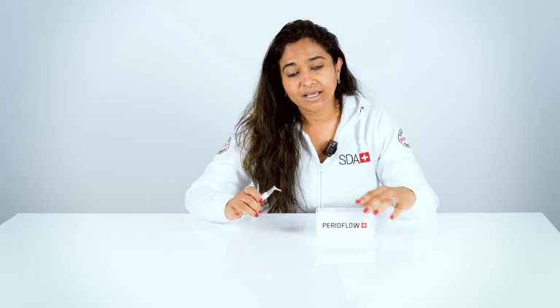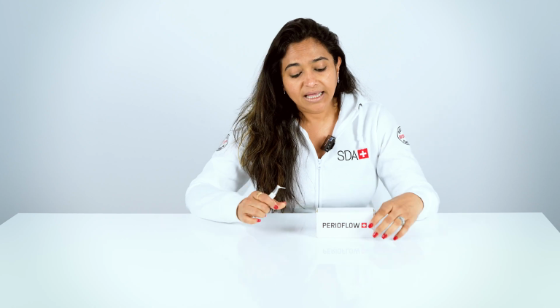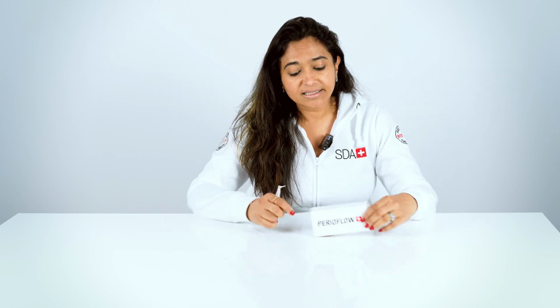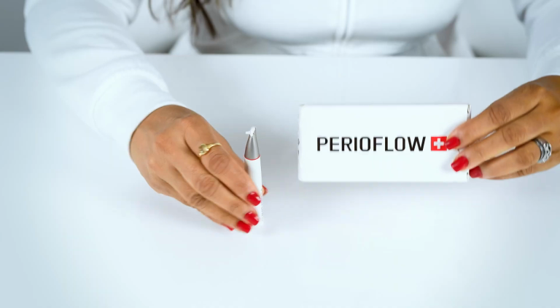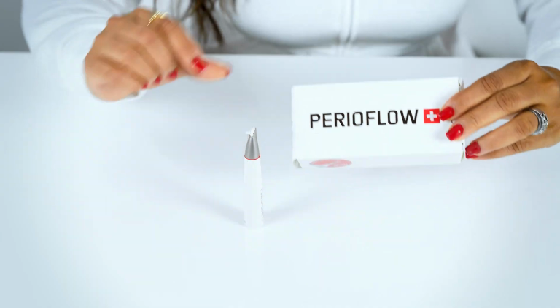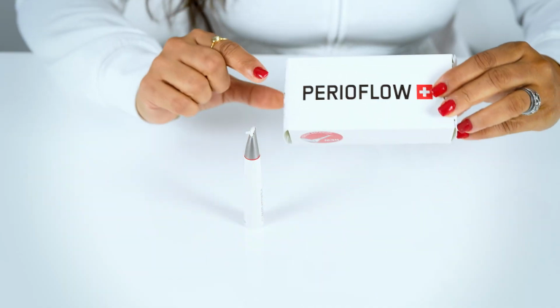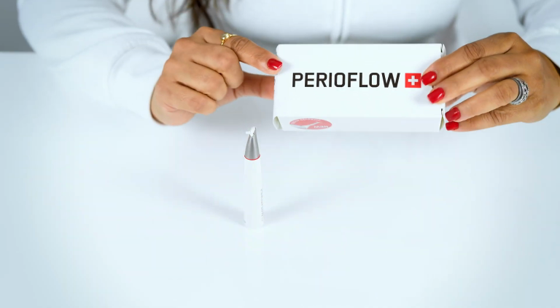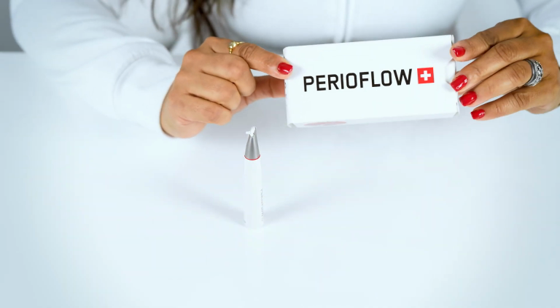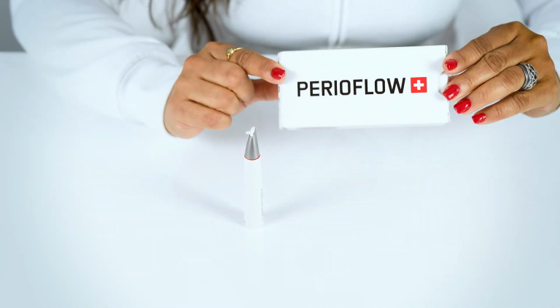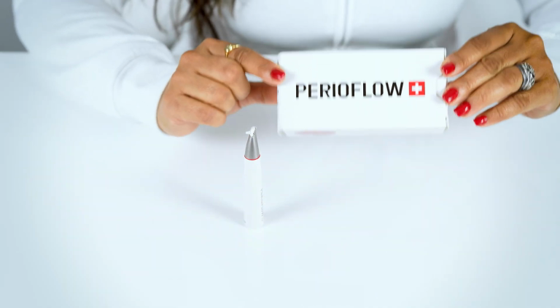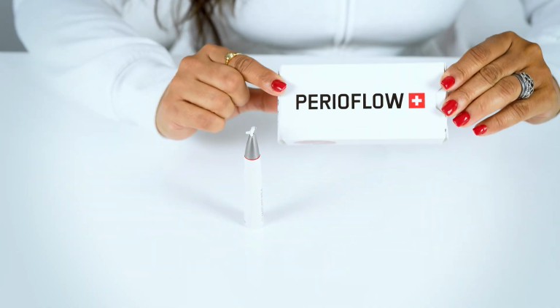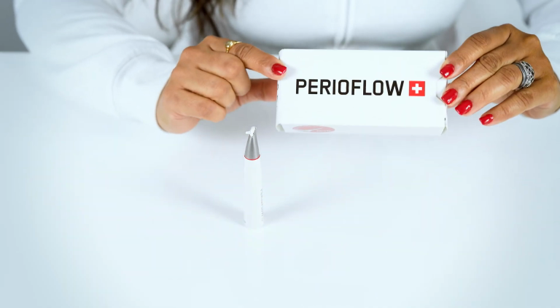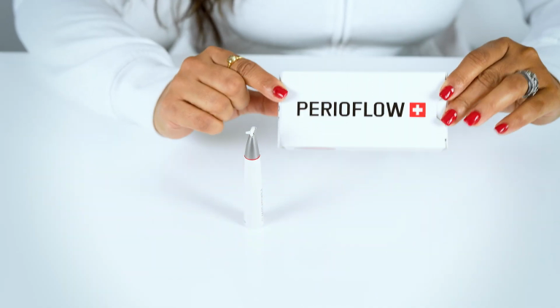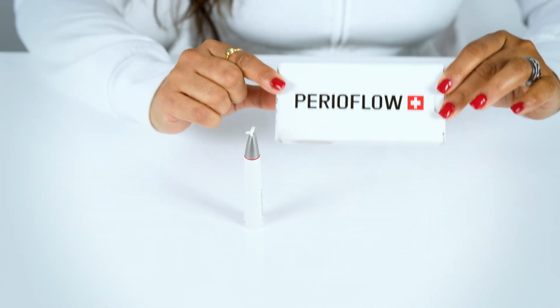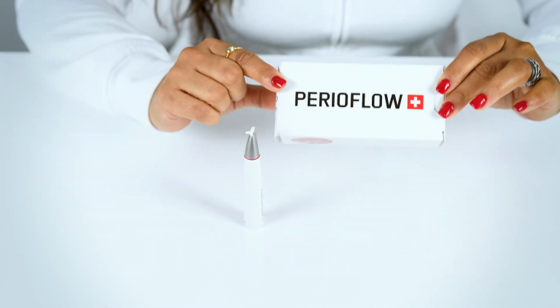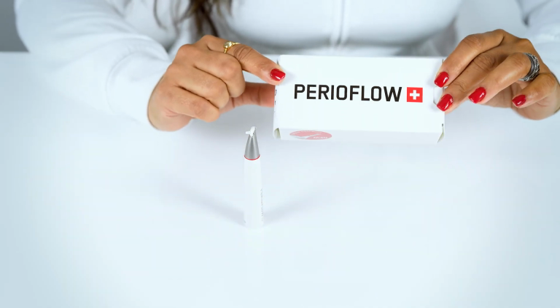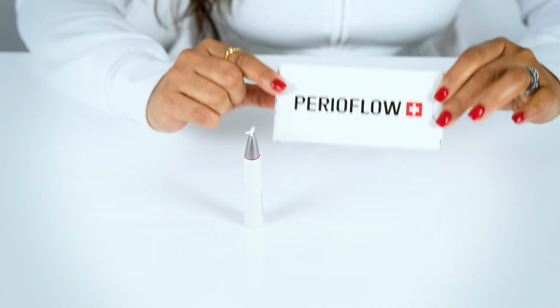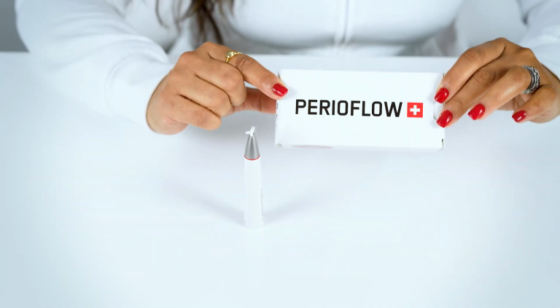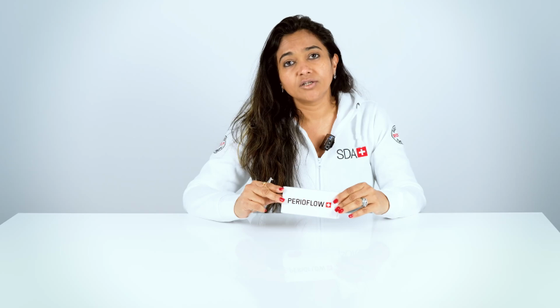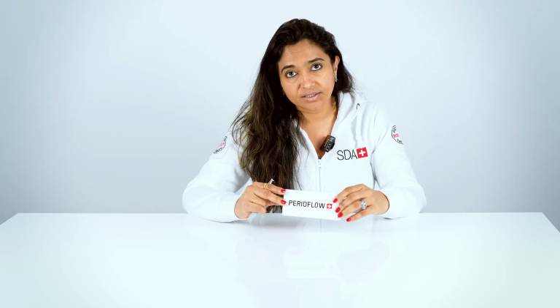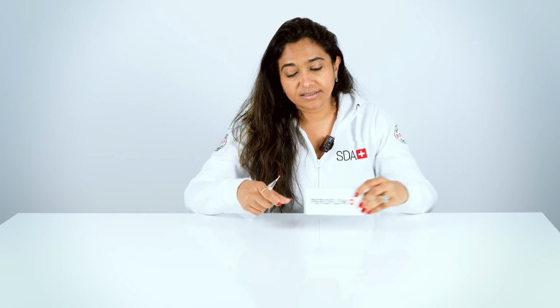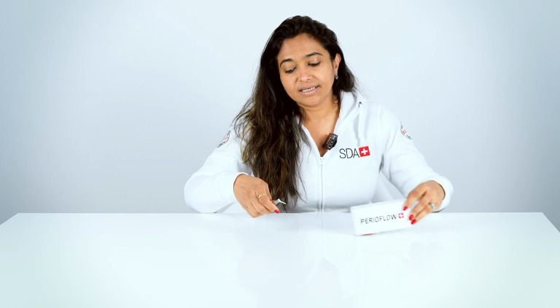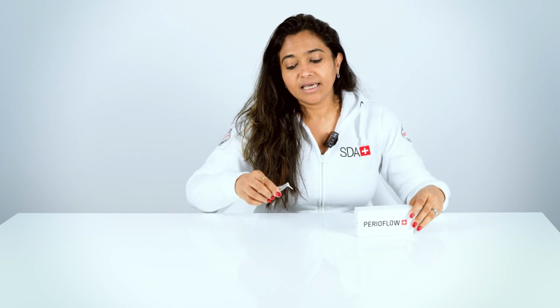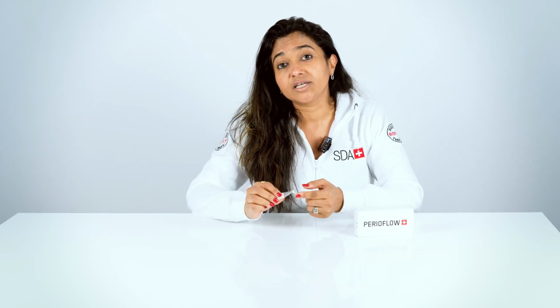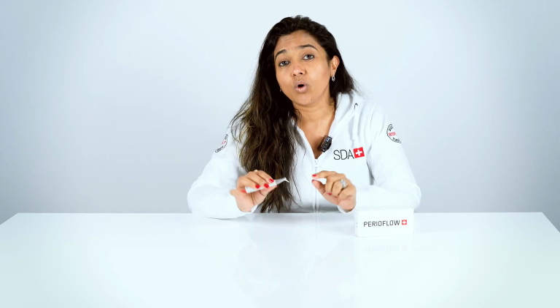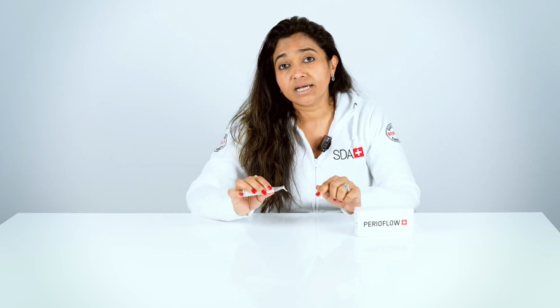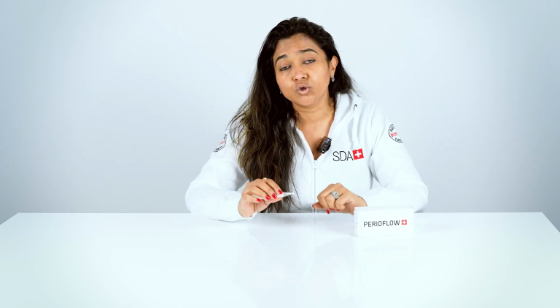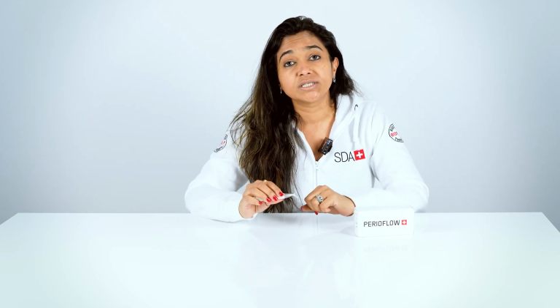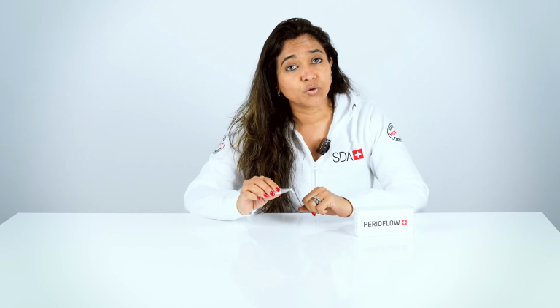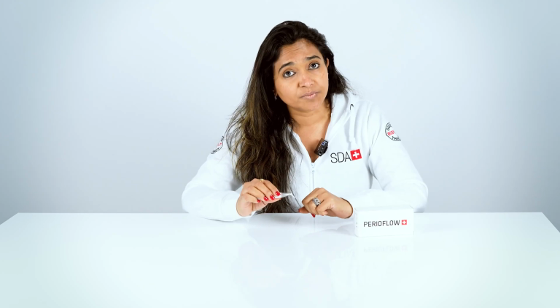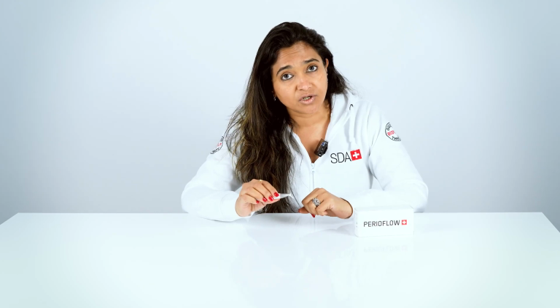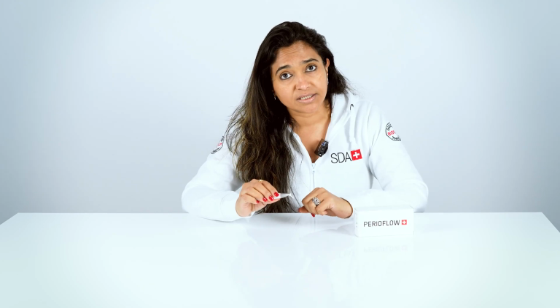This comes in a box with 40 individual nozzles. It's a one-time use disposable nozzle.